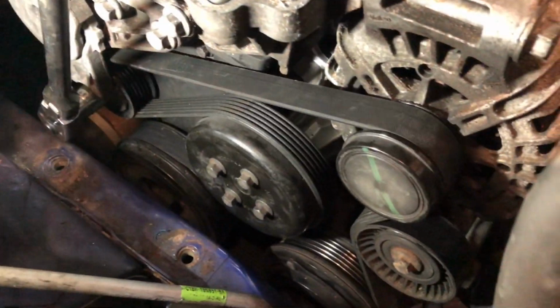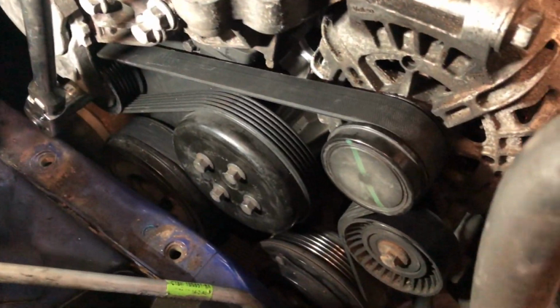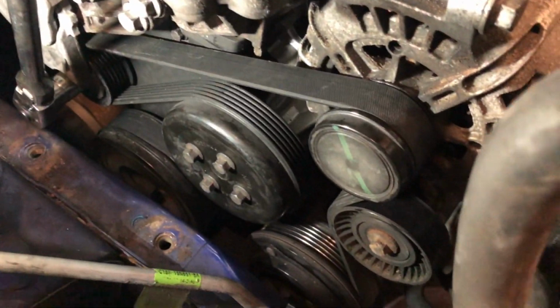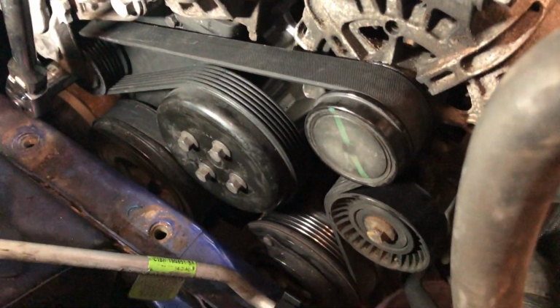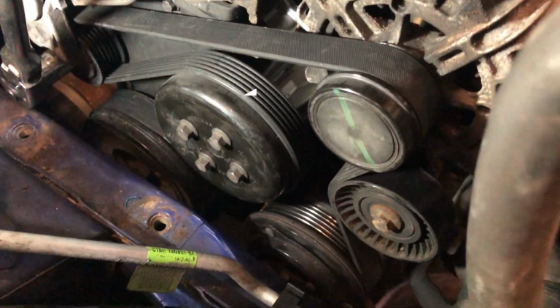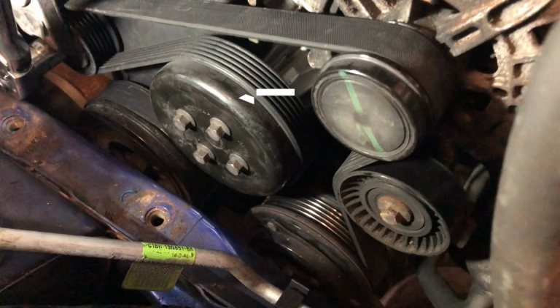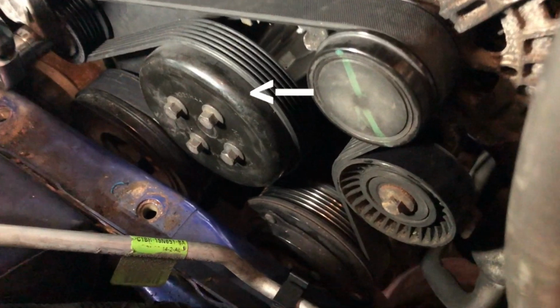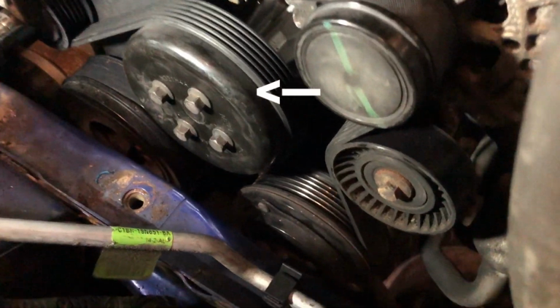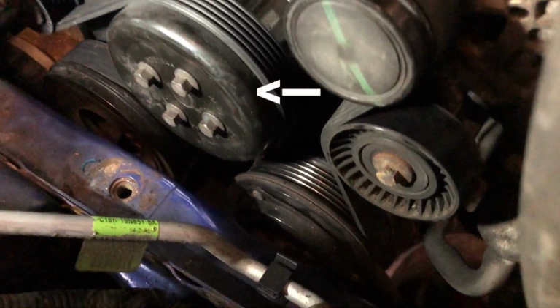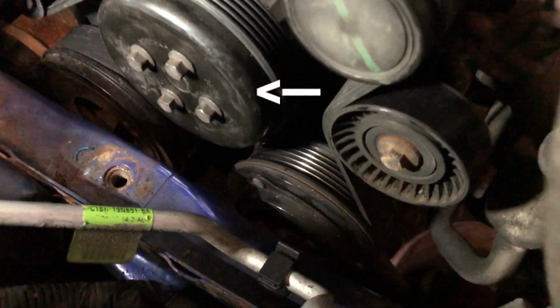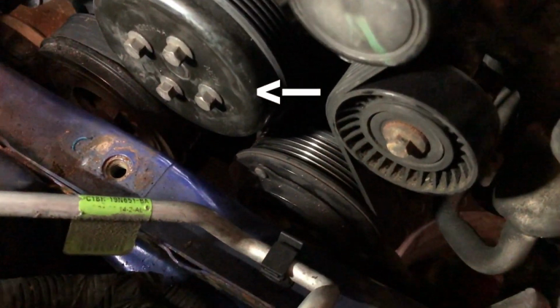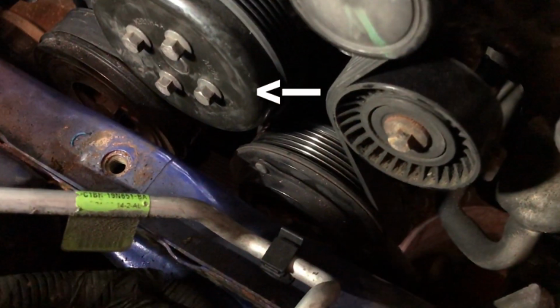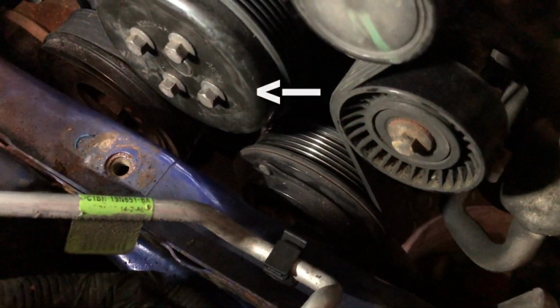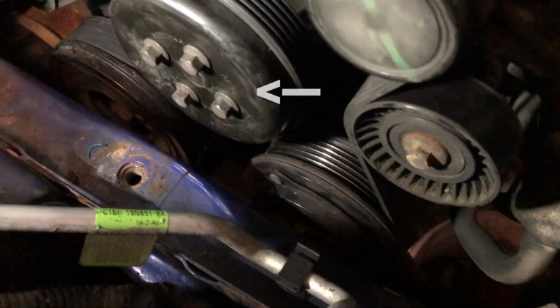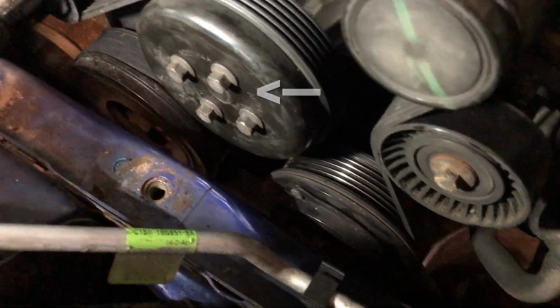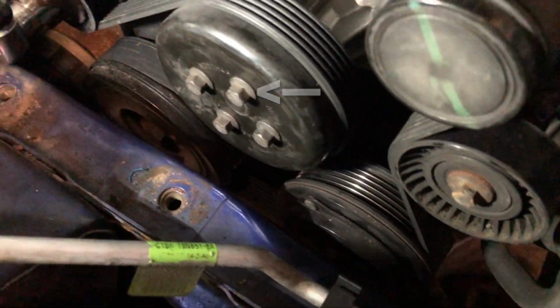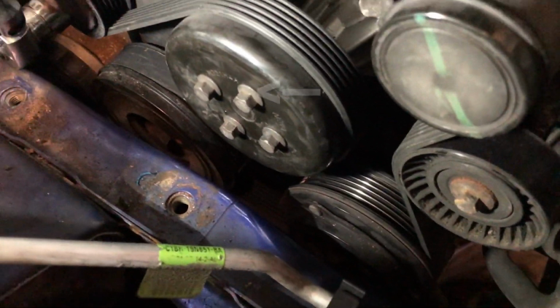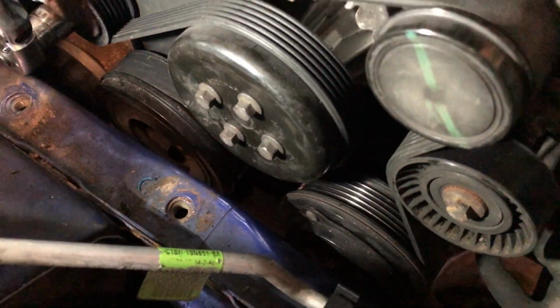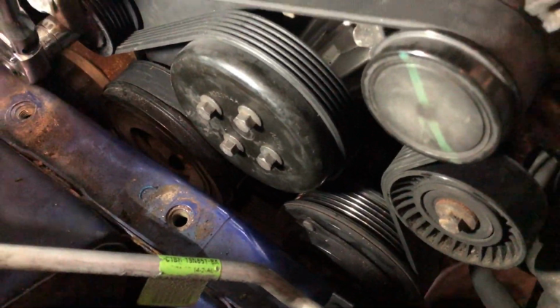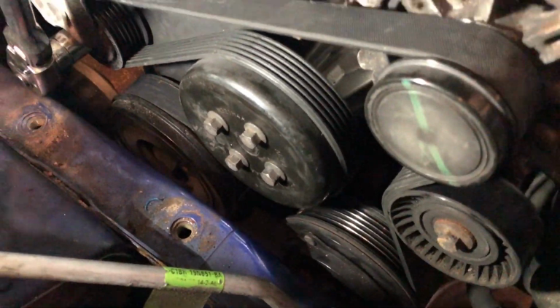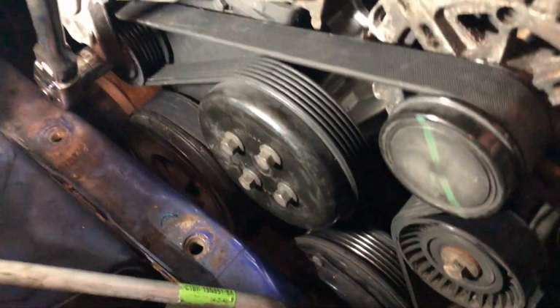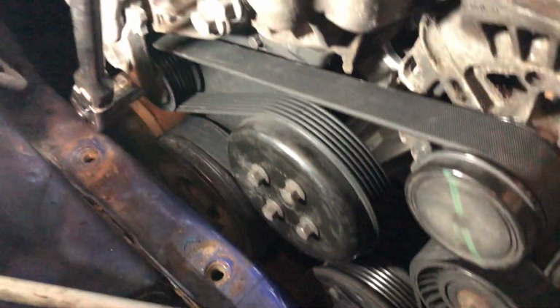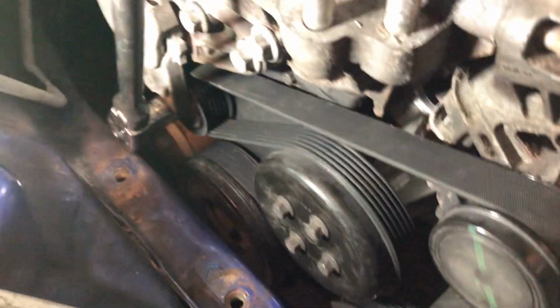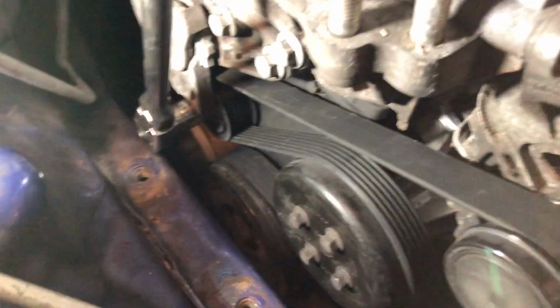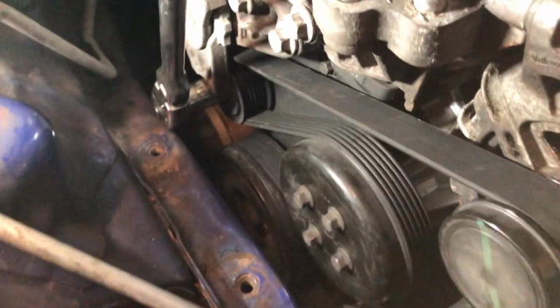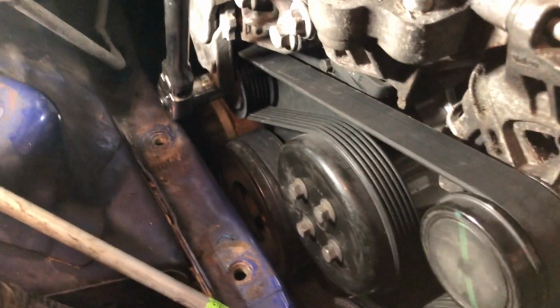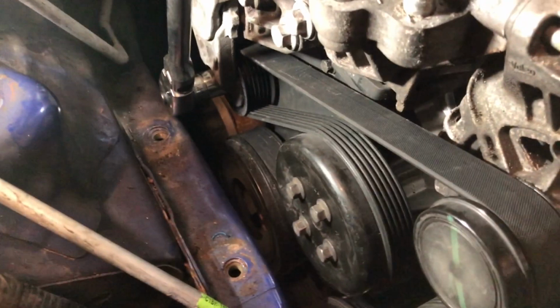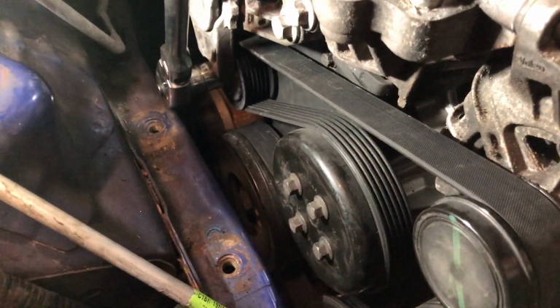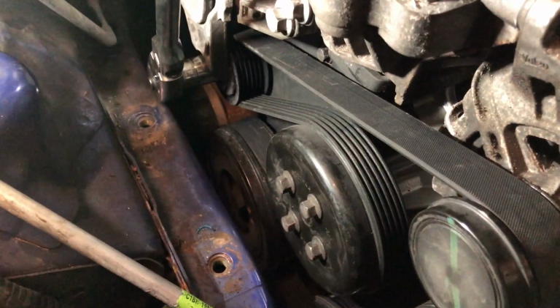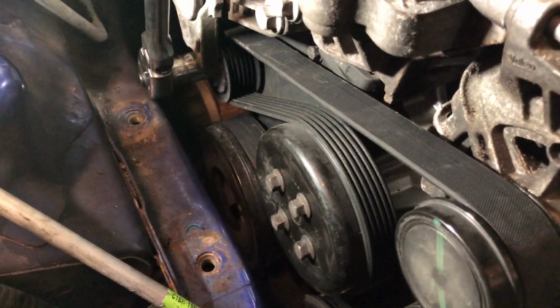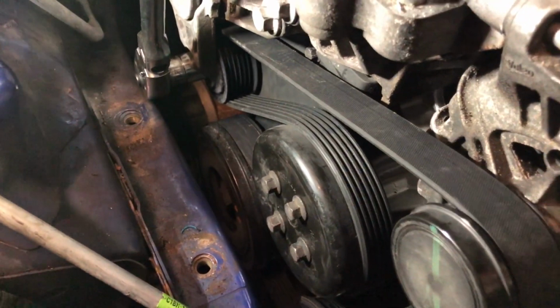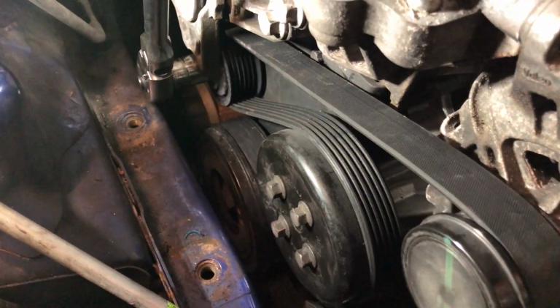Before the auxiliary belt is removed, loosen the four 10mm bolts on the water pump pulley.